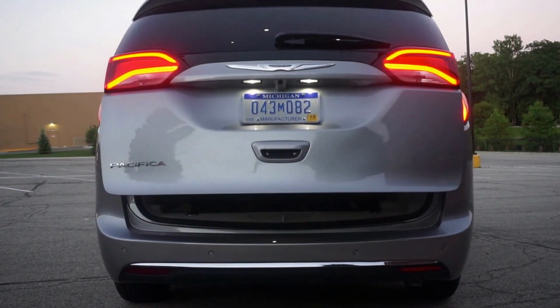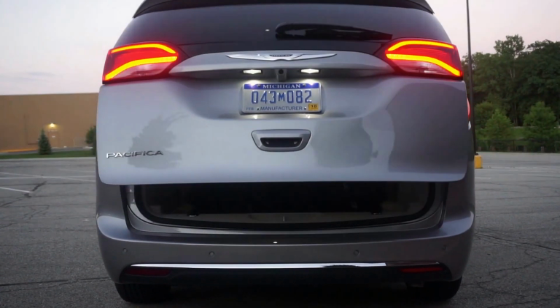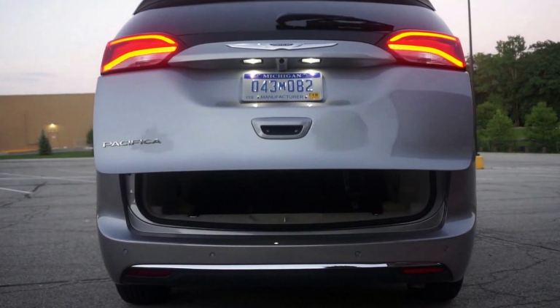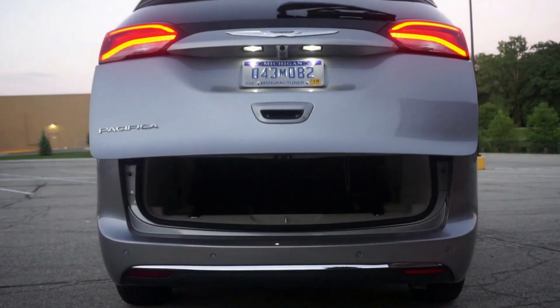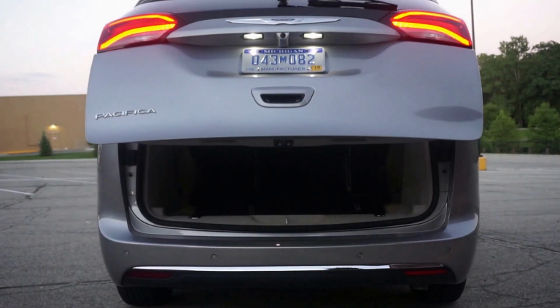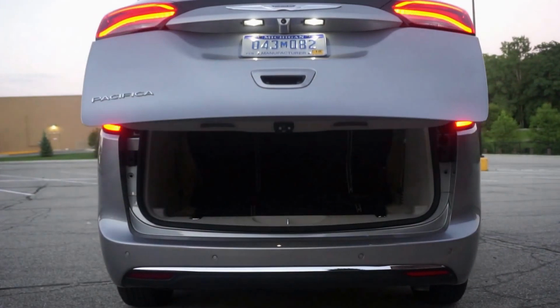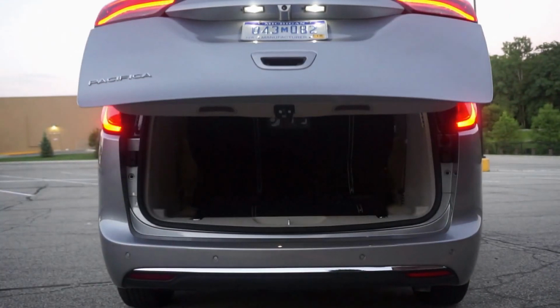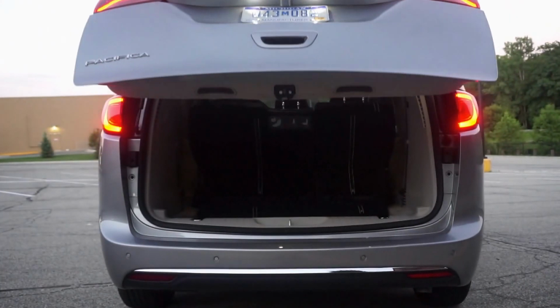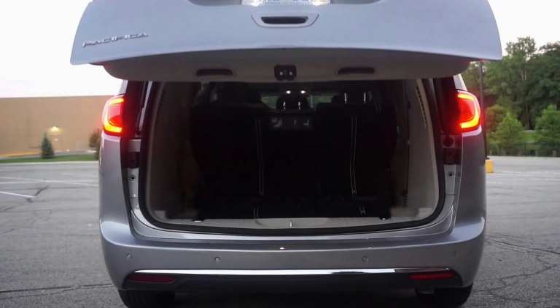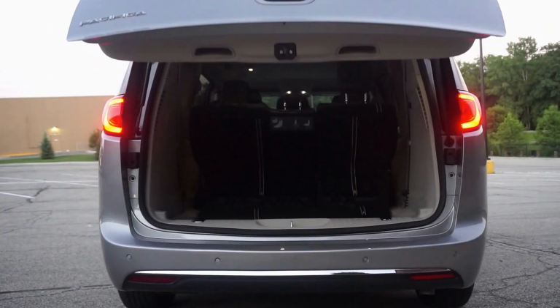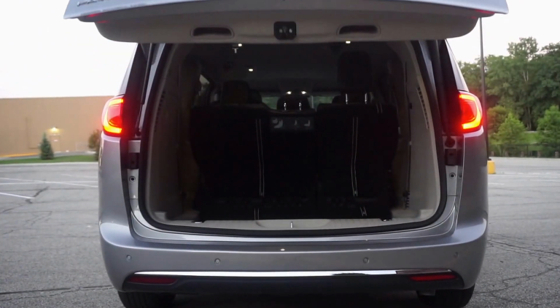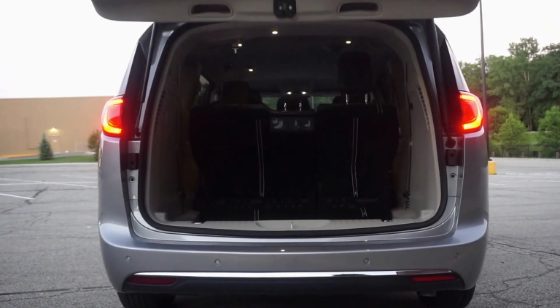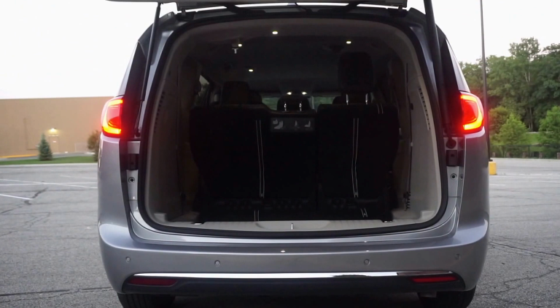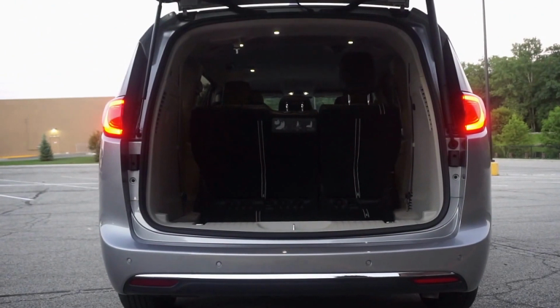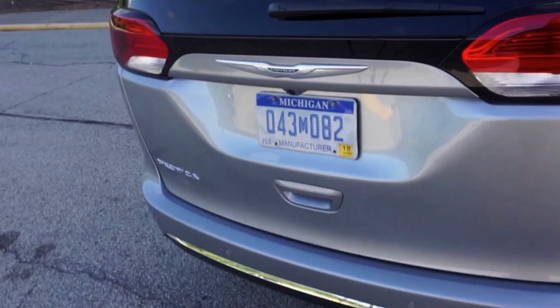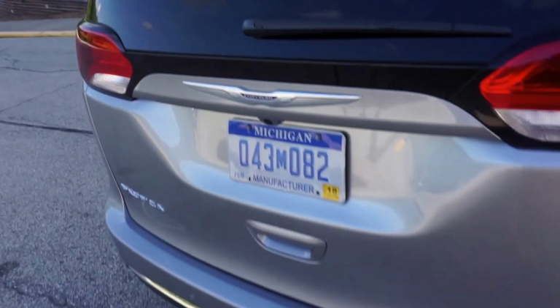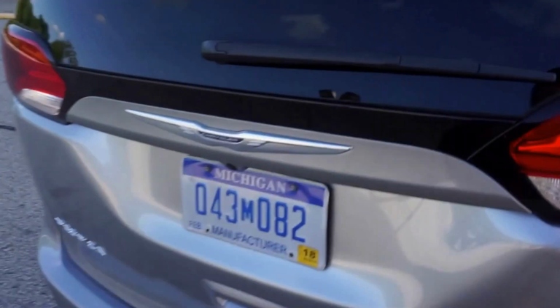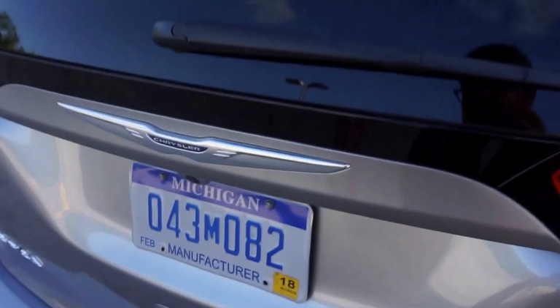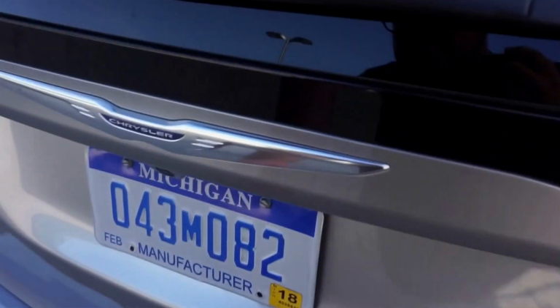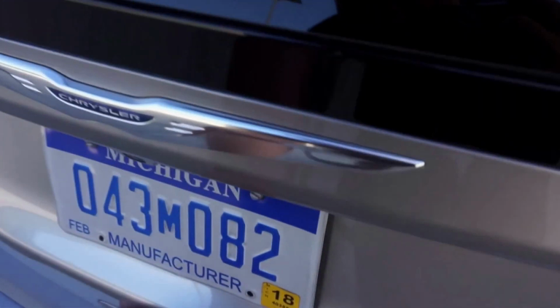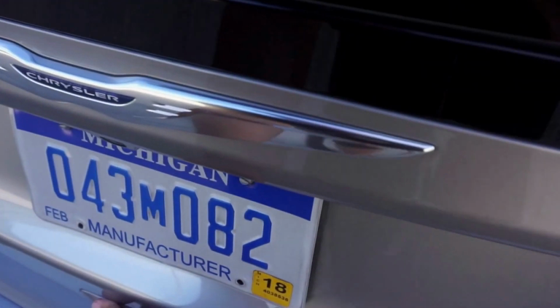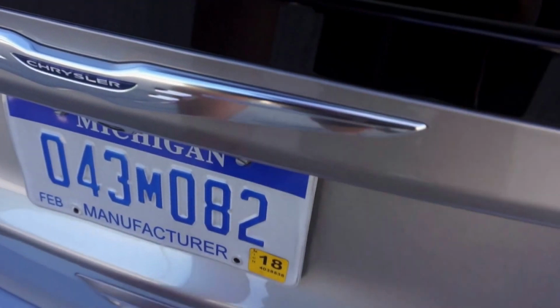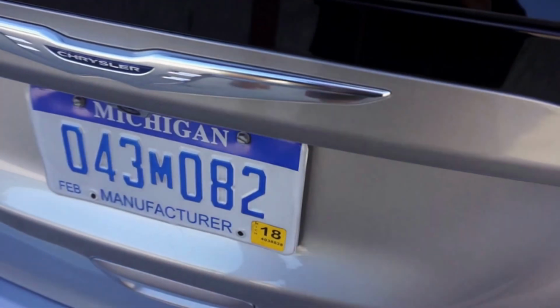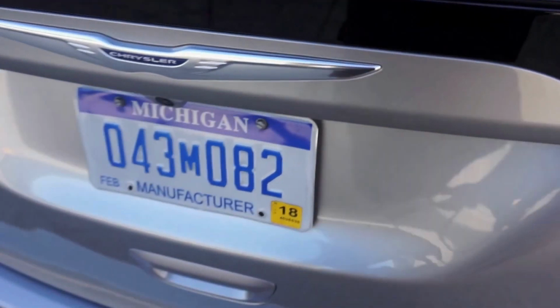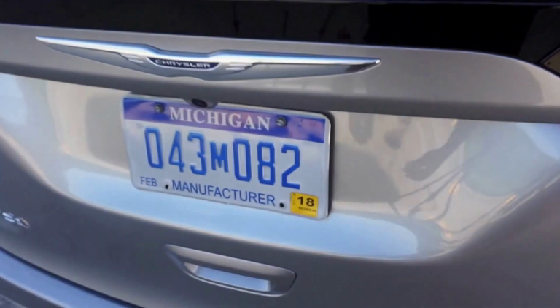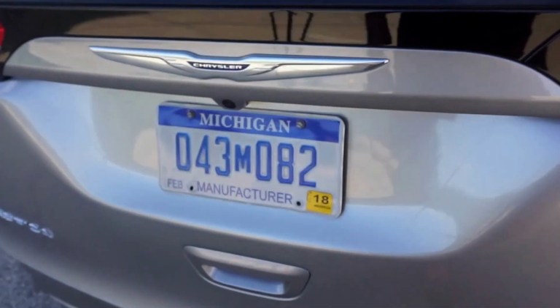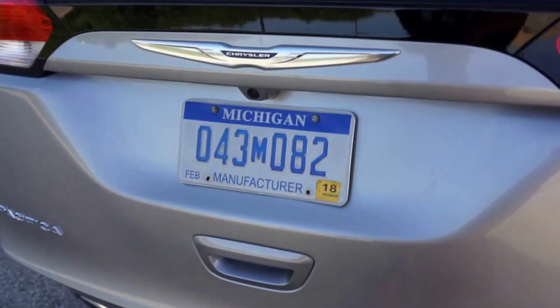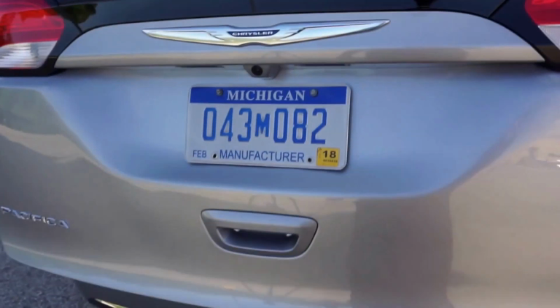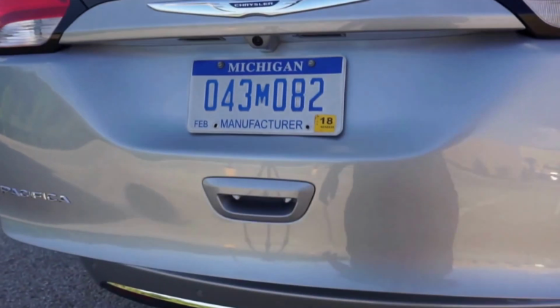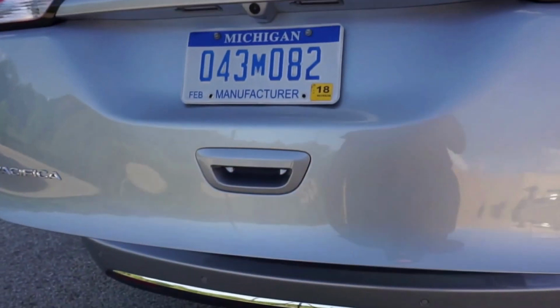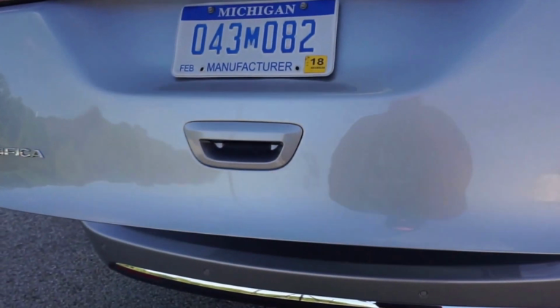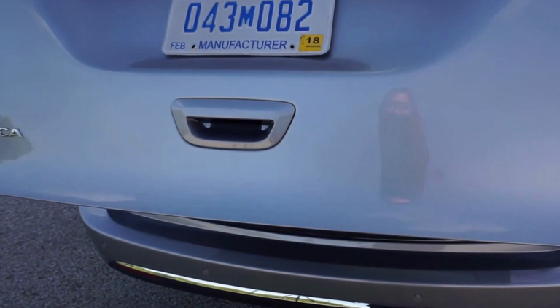And of course, not to mention all the creature comforts that you should get in a minivan. After all, it's really for the kids, right? As usual, thanks for watching, and don't forget to check out our other videos.